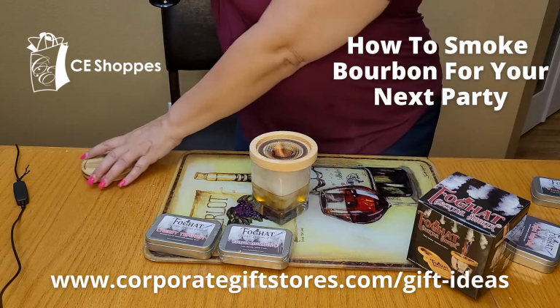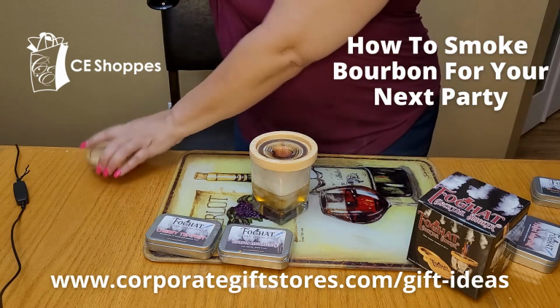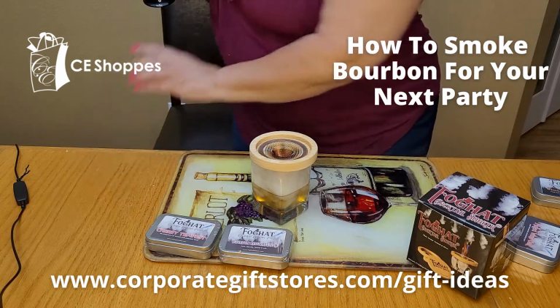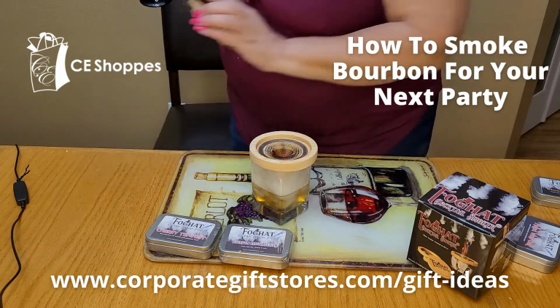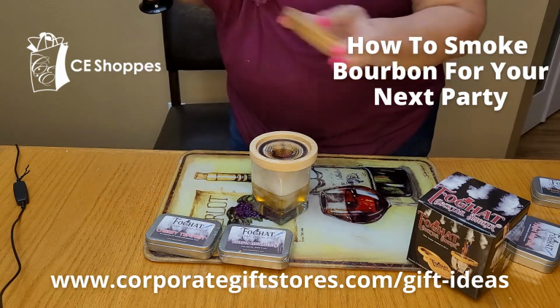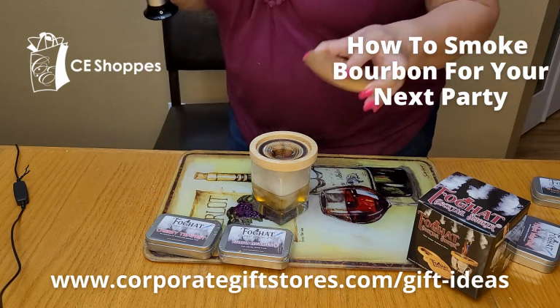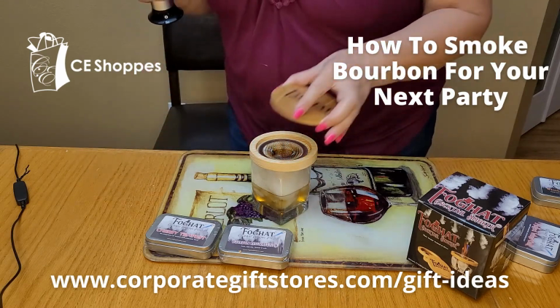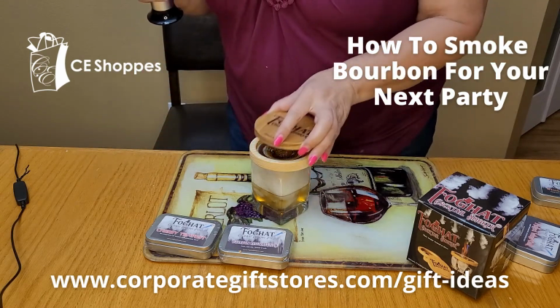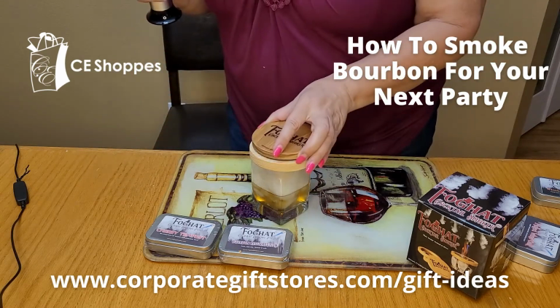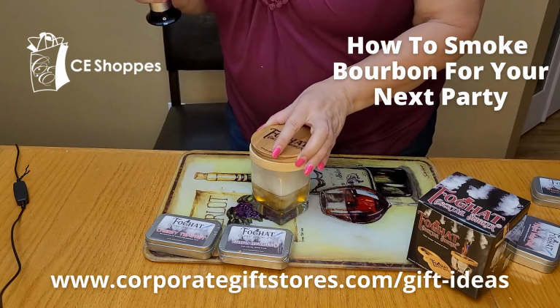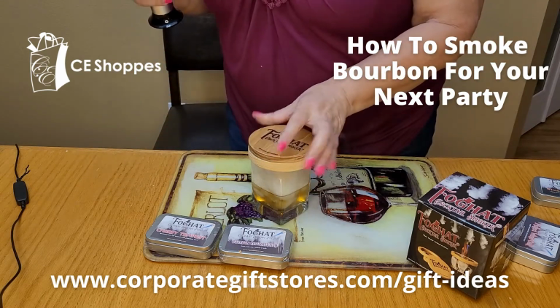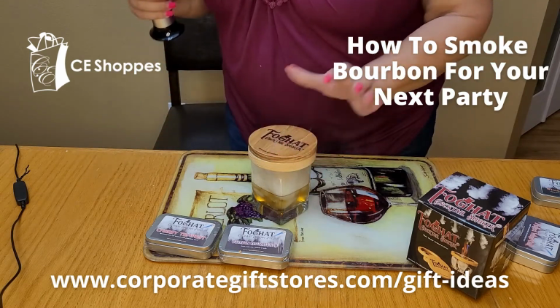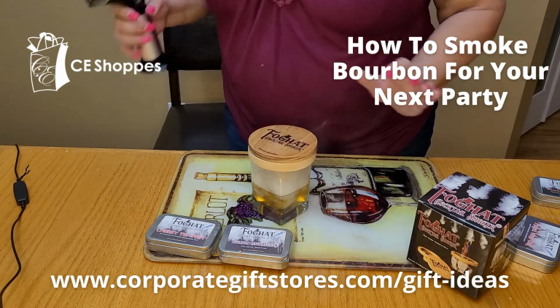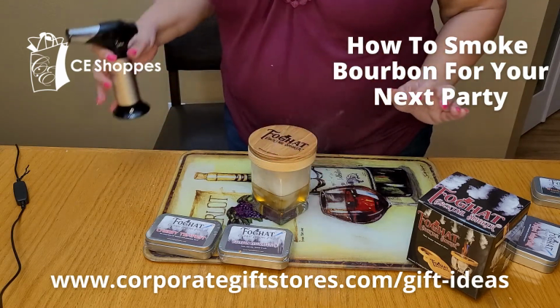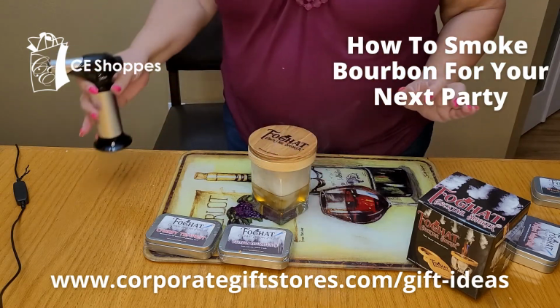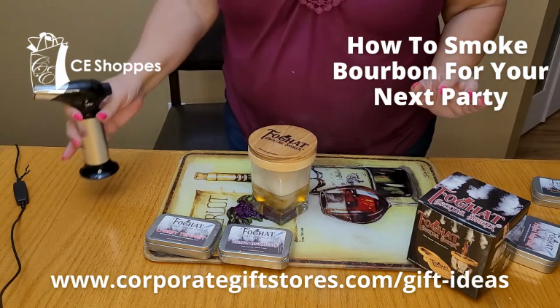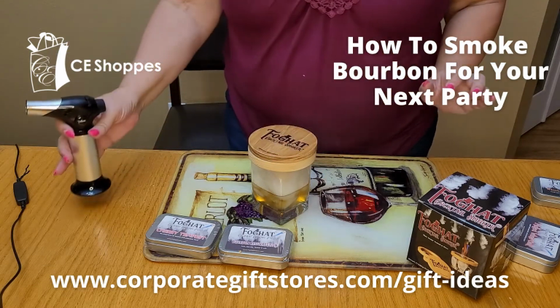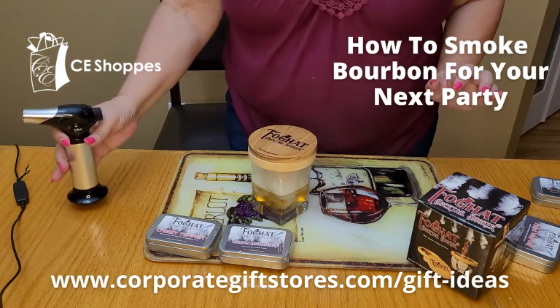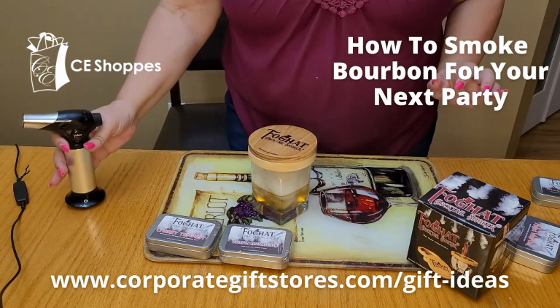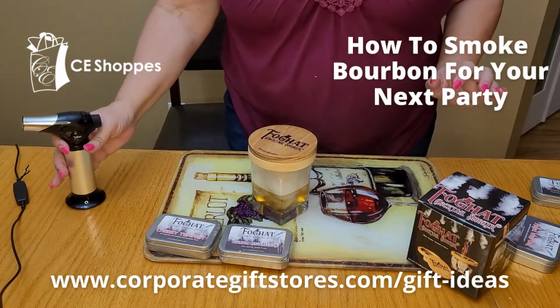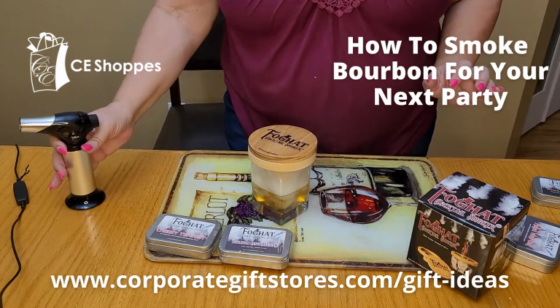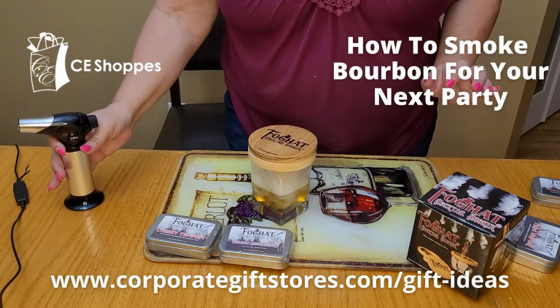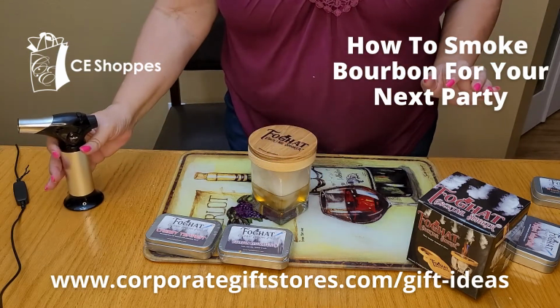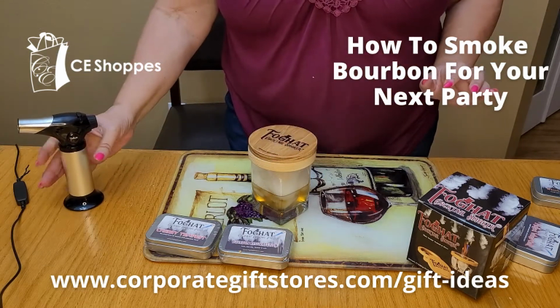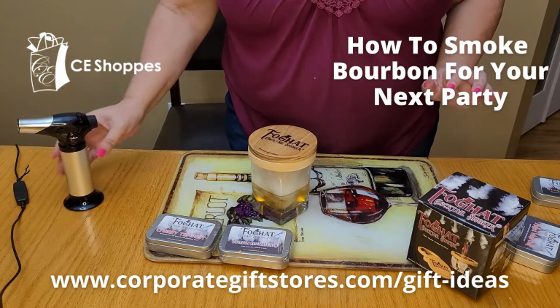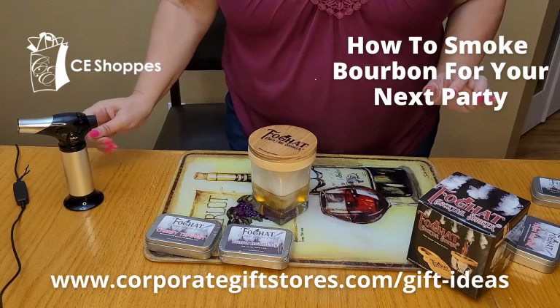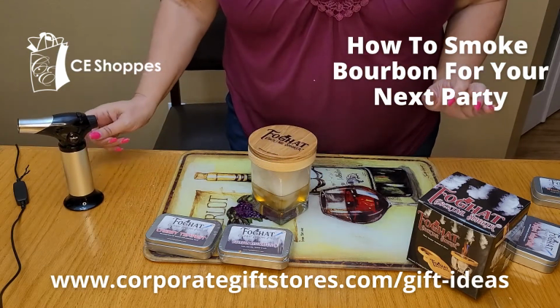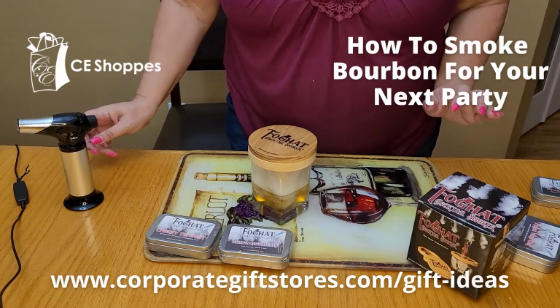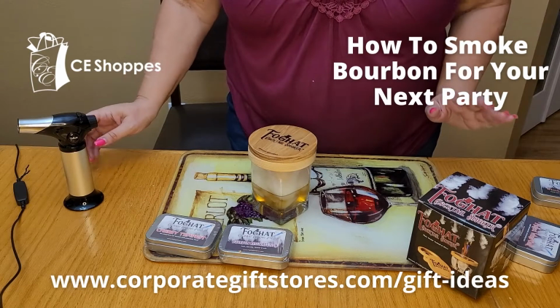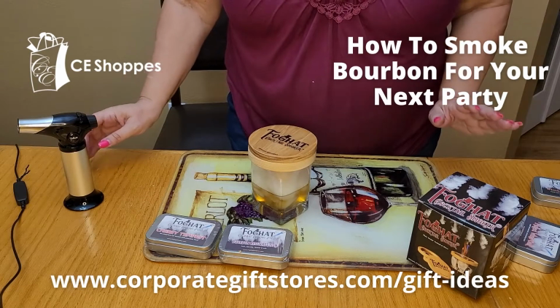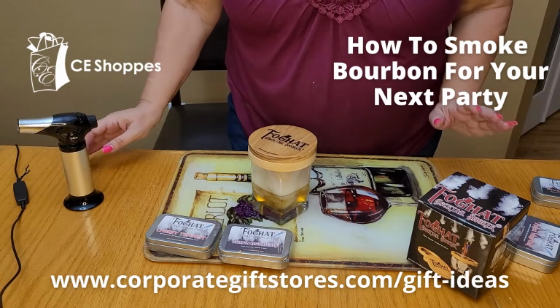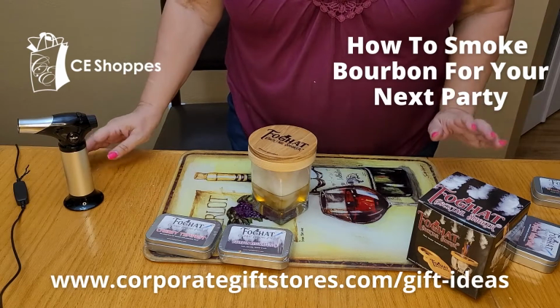Once you do that, you're going to go ahead and put the top on for about 45 seconds to a minute.